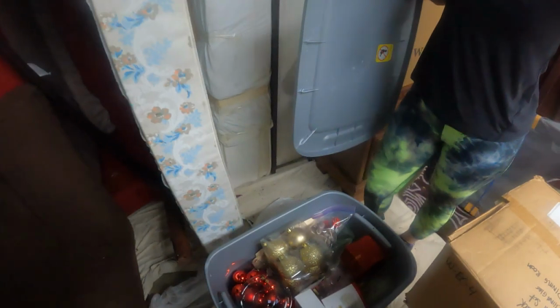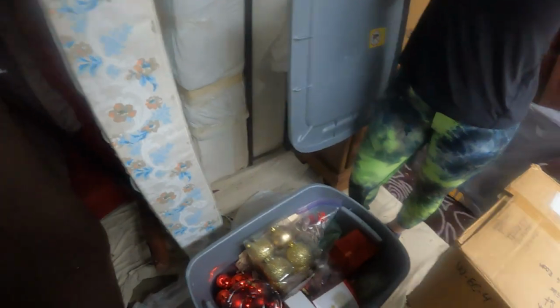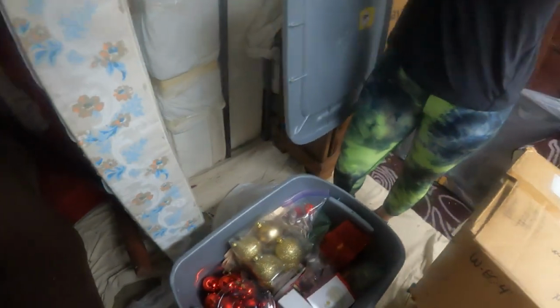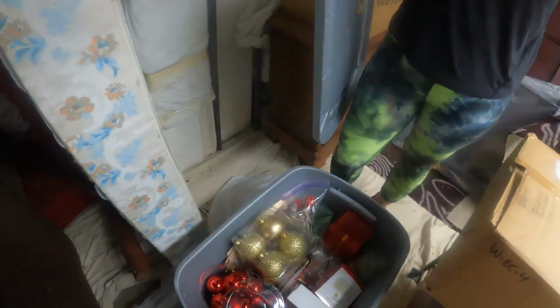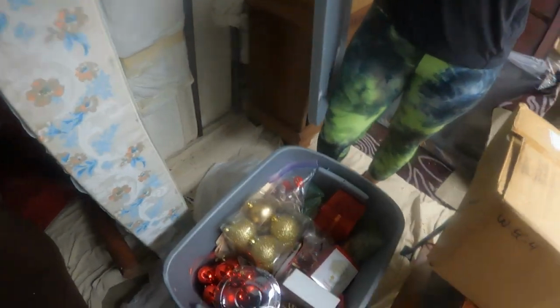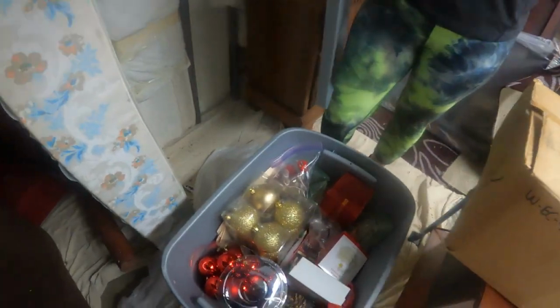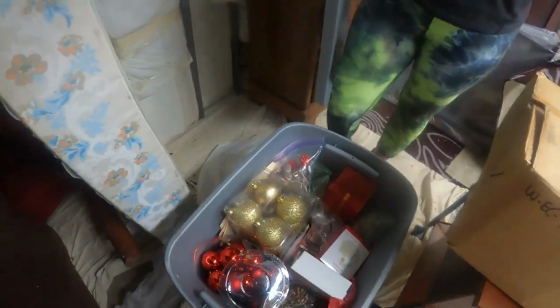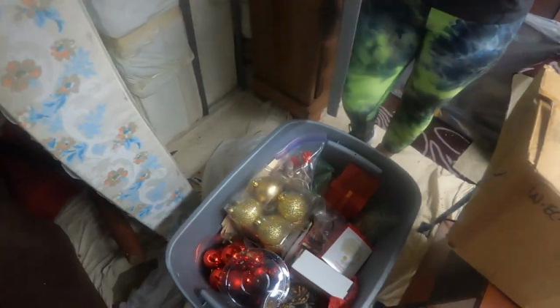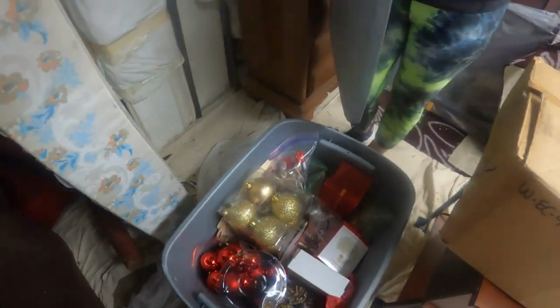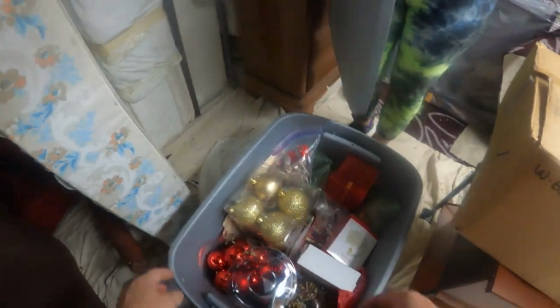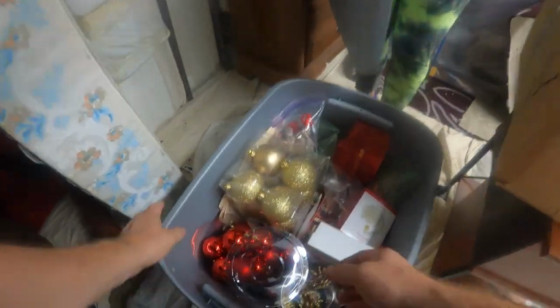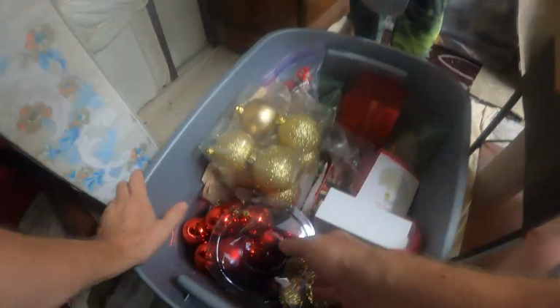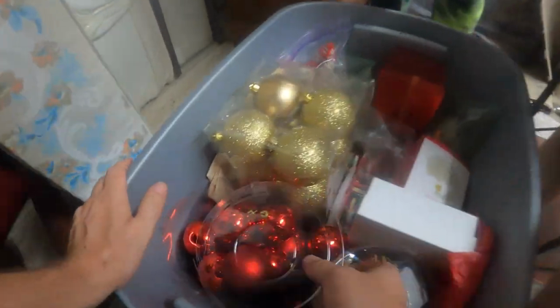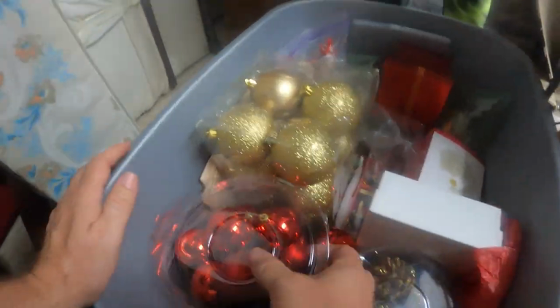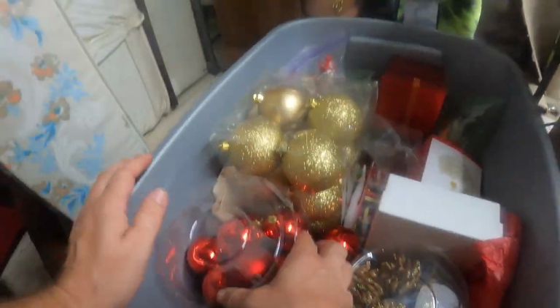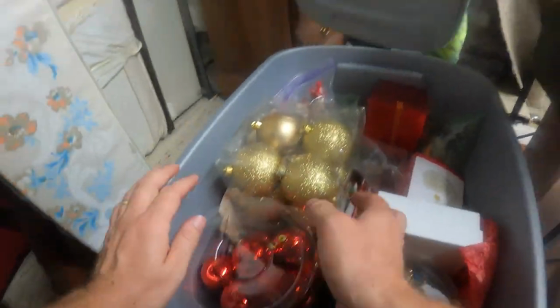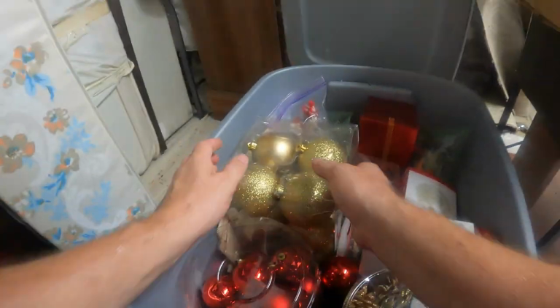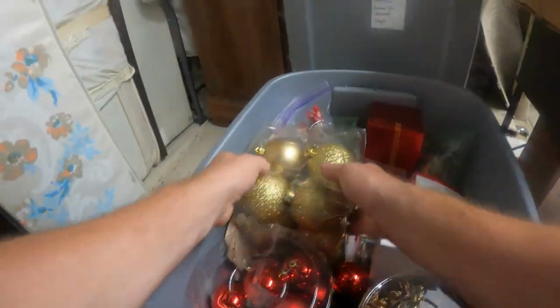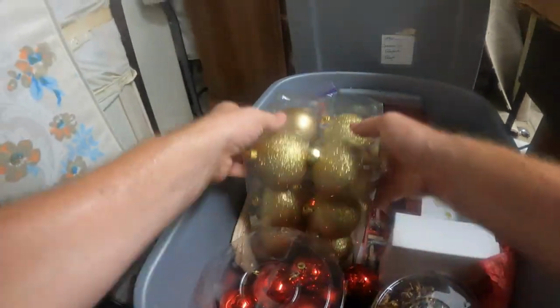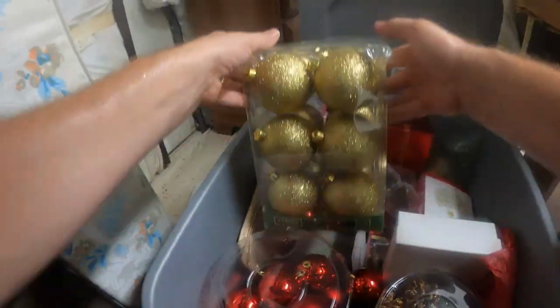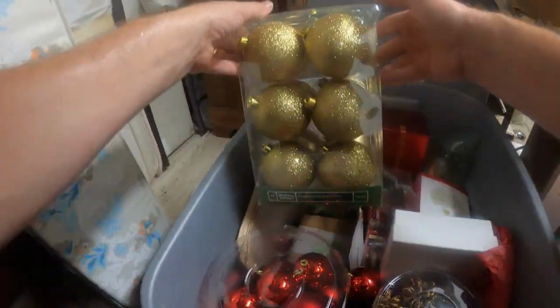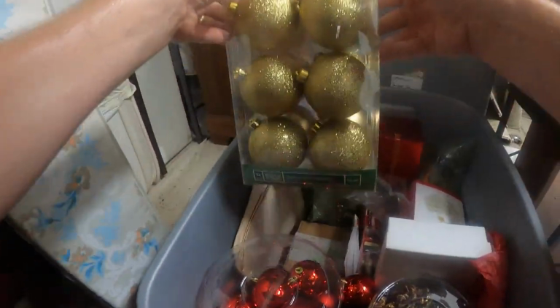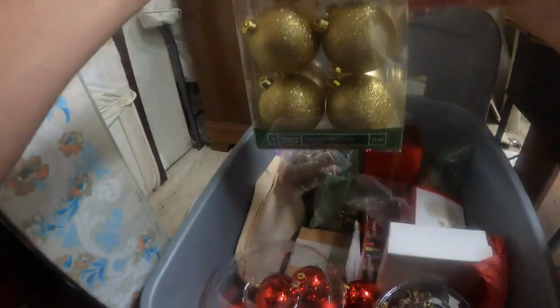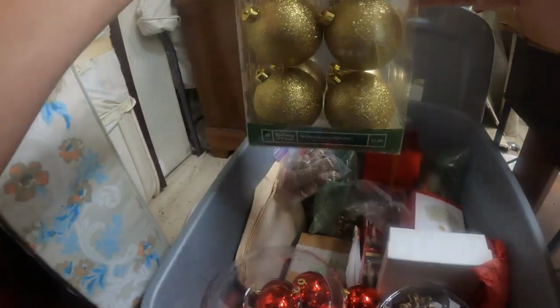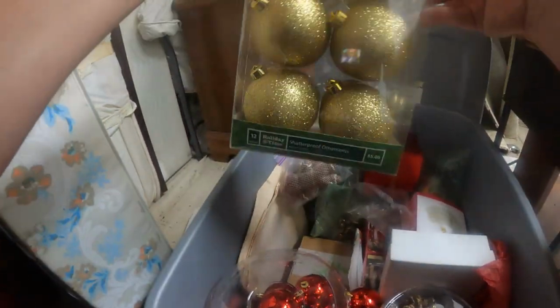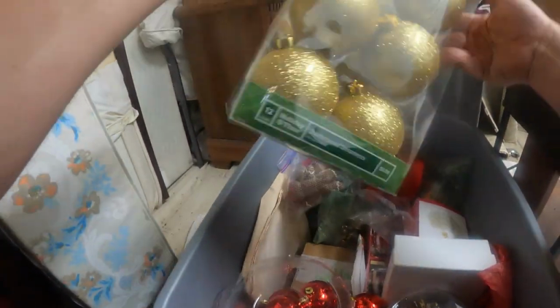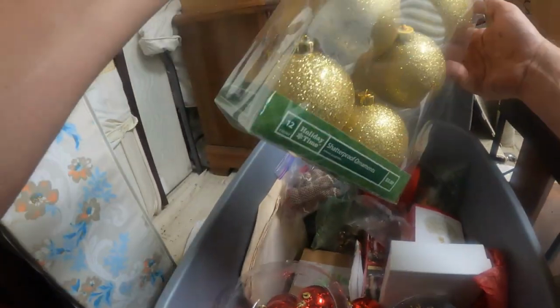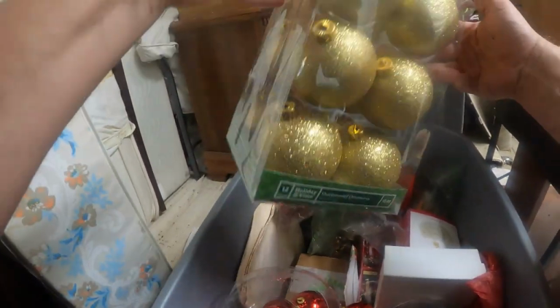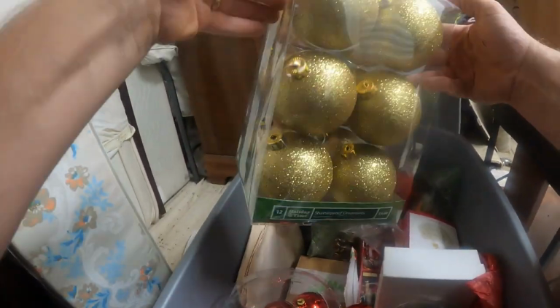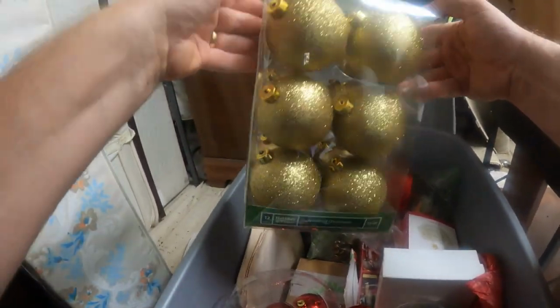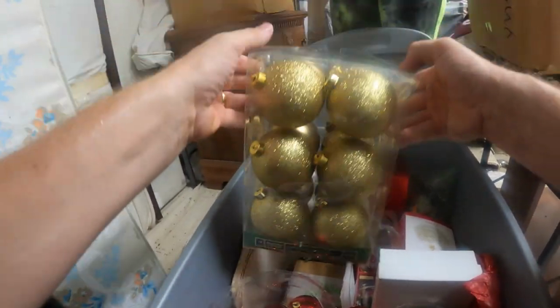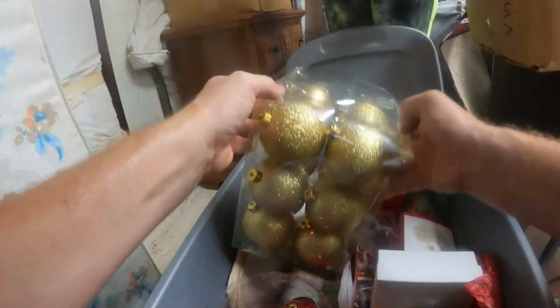We've got some Christmas stuff here. Looks all in good condition. Nice clean boxes, organized.